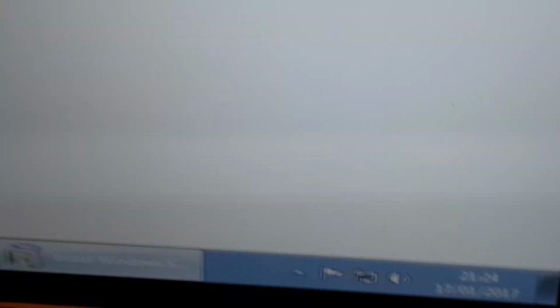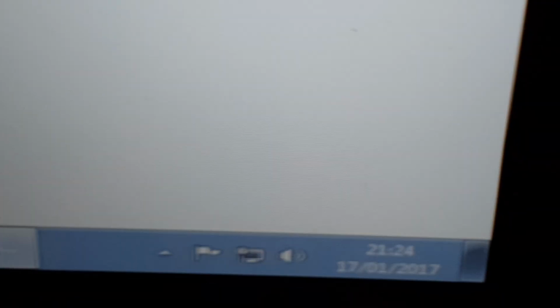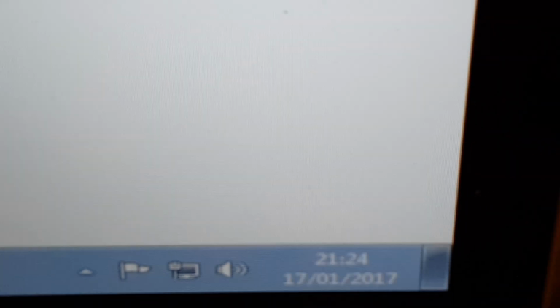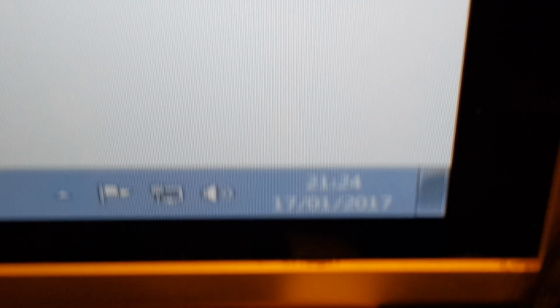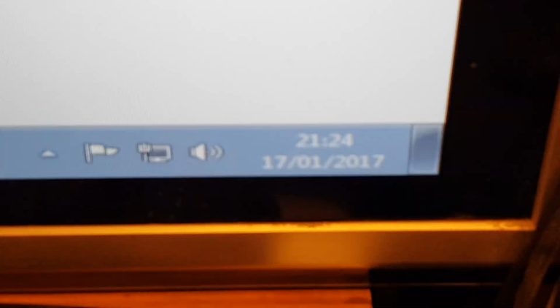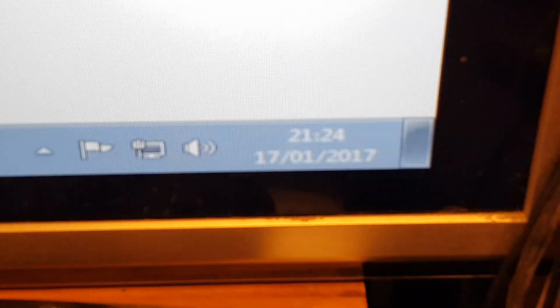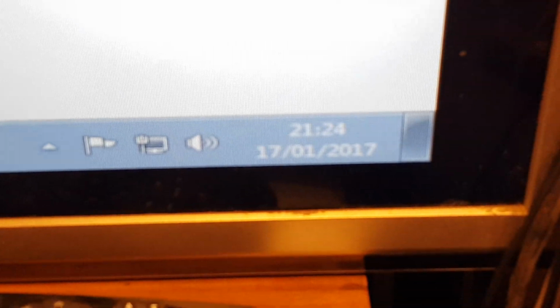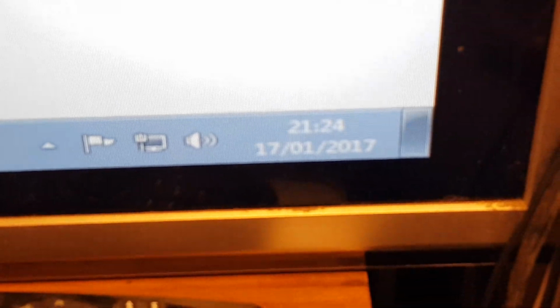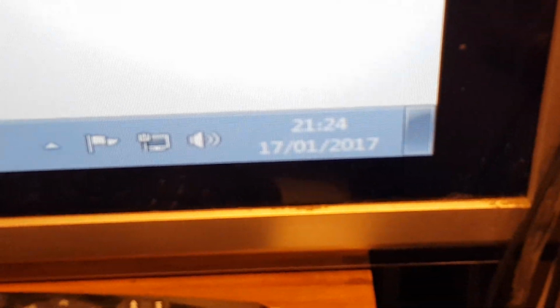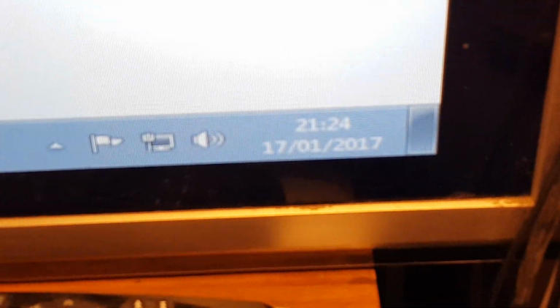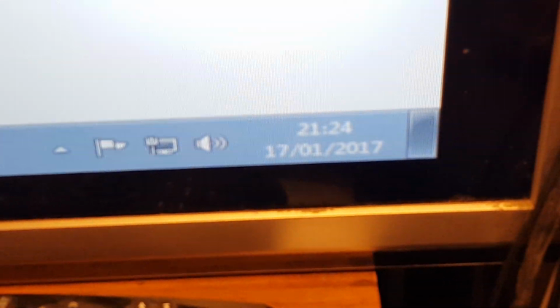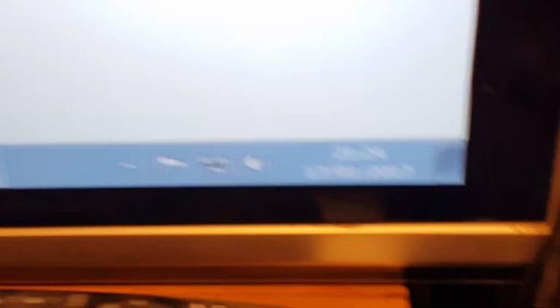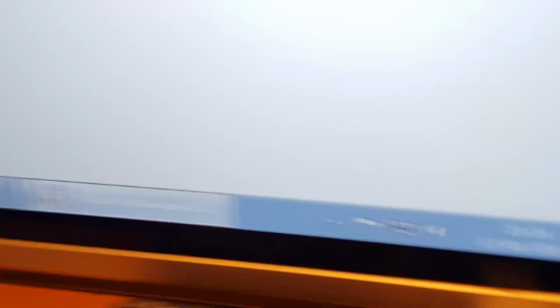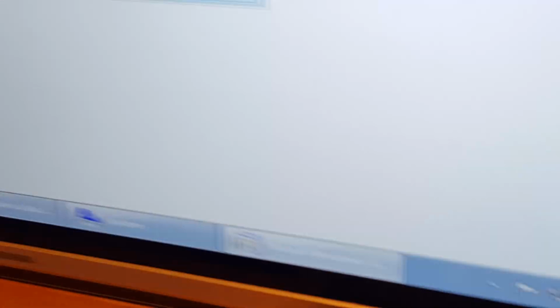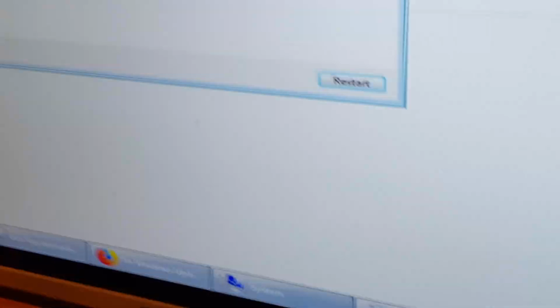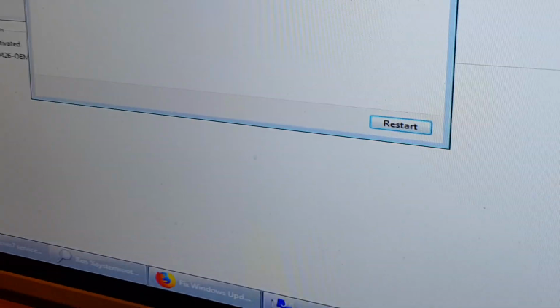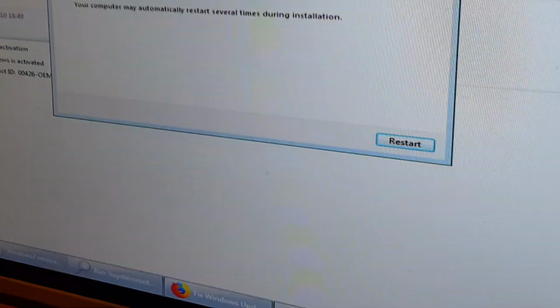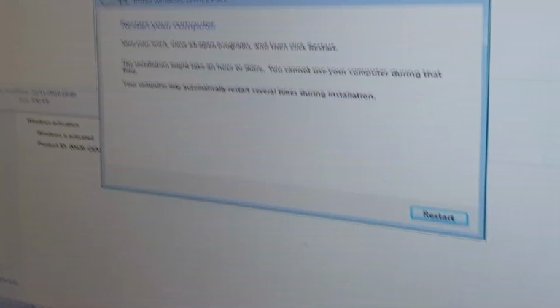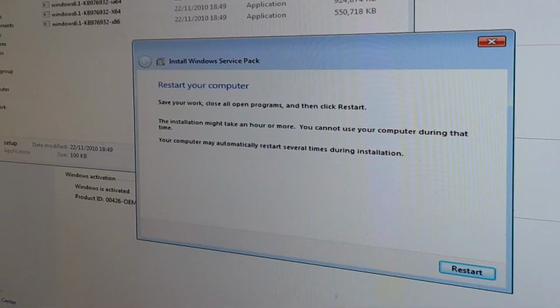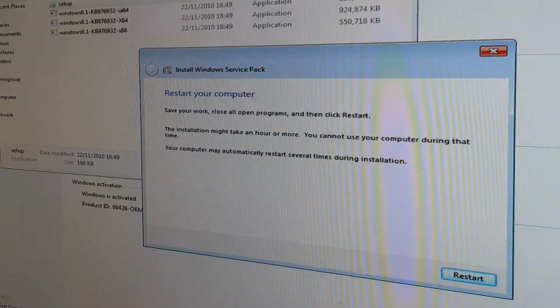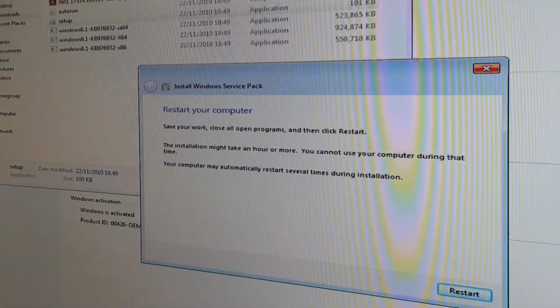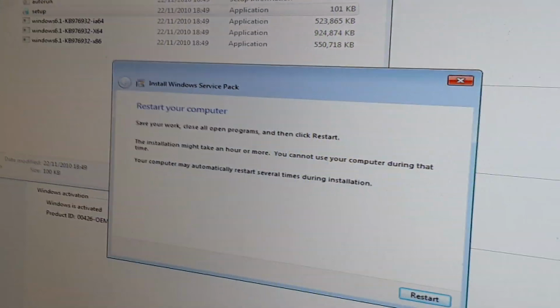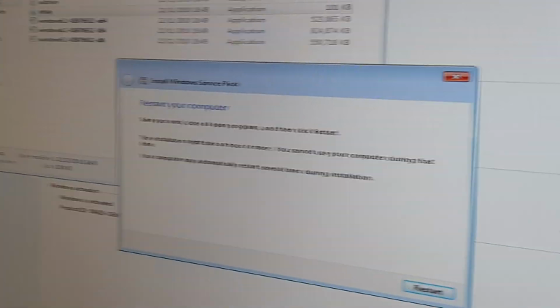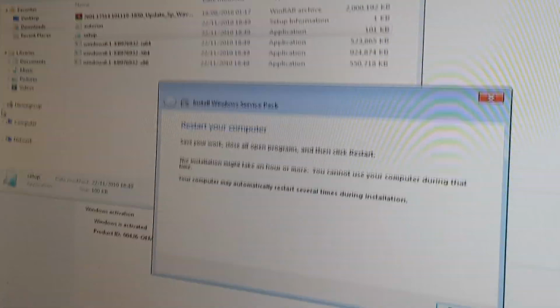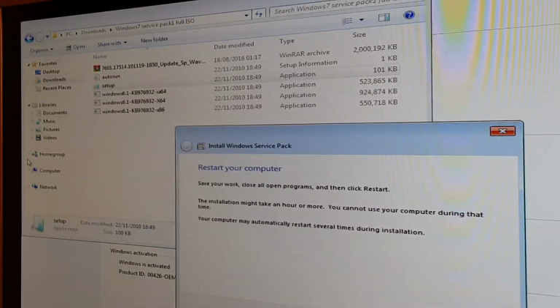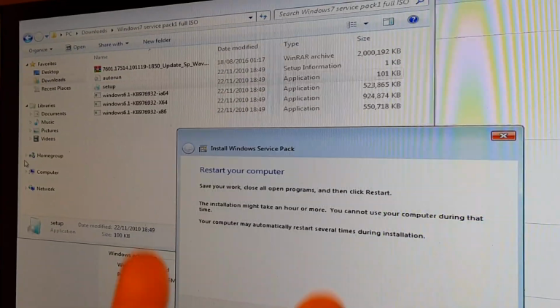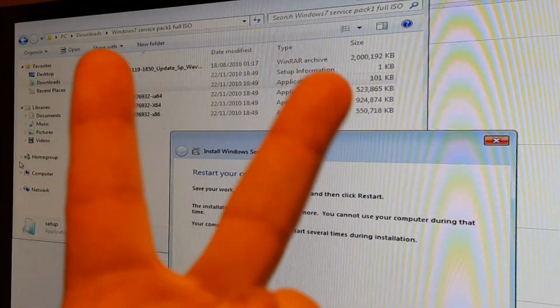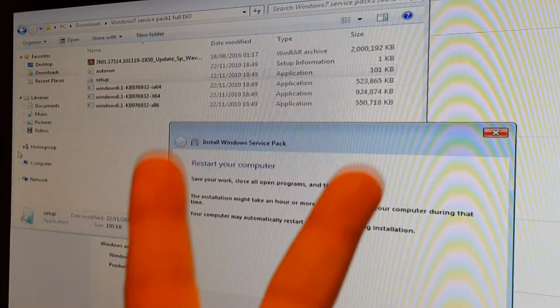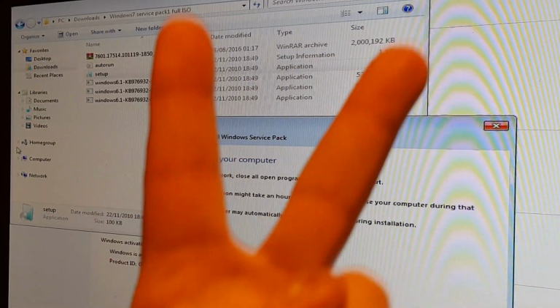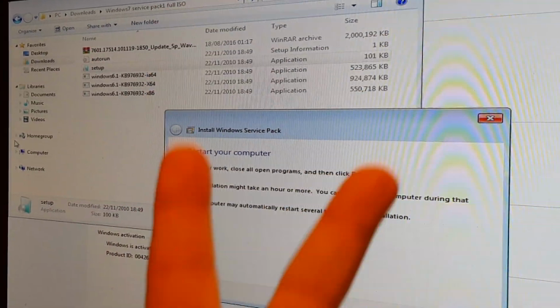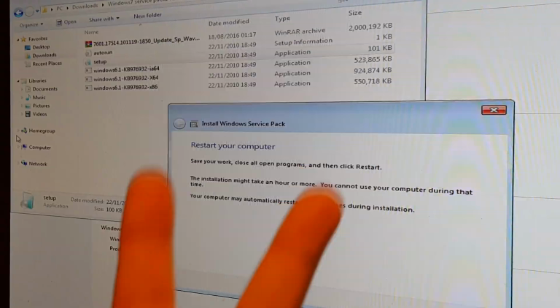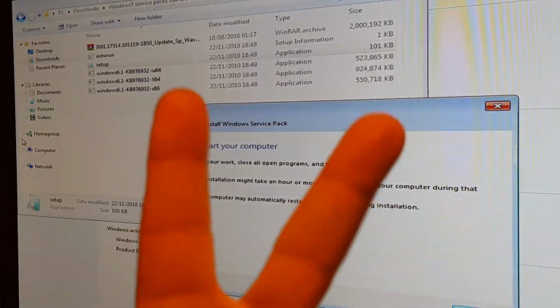All right, and there's the date. So thanks very much for watching. Fuck you, Microsoft.